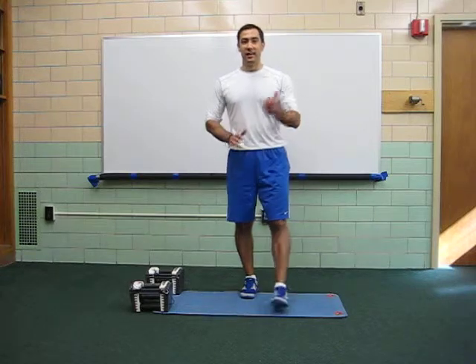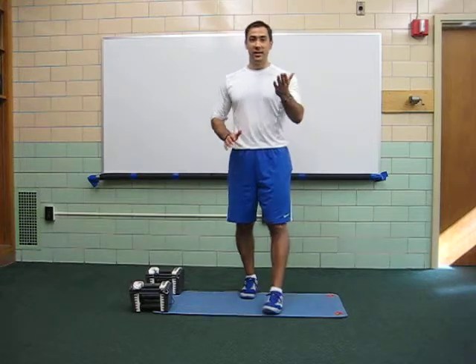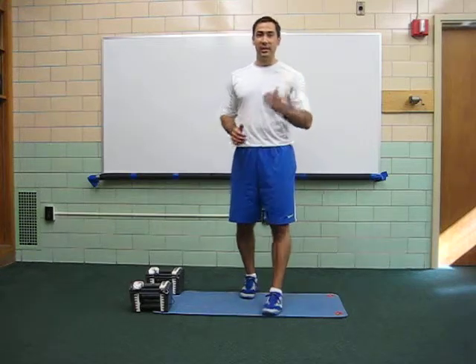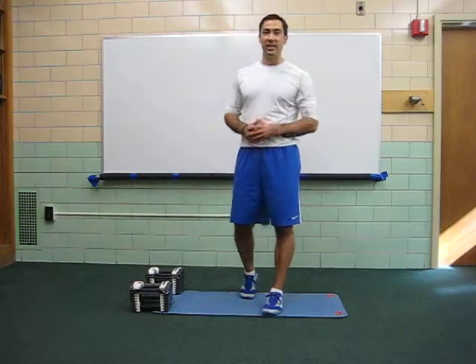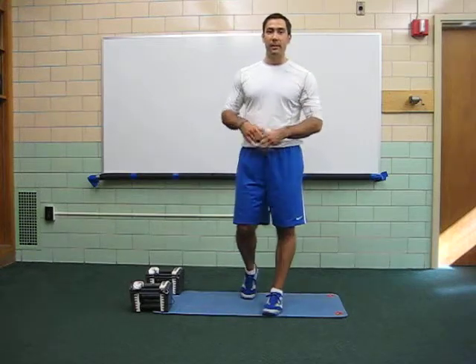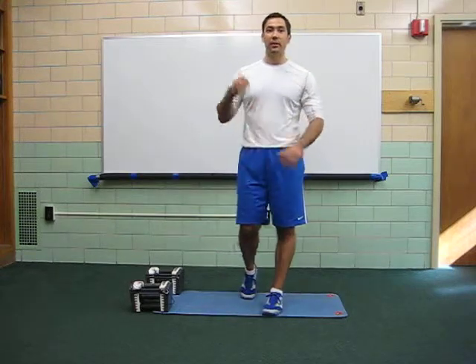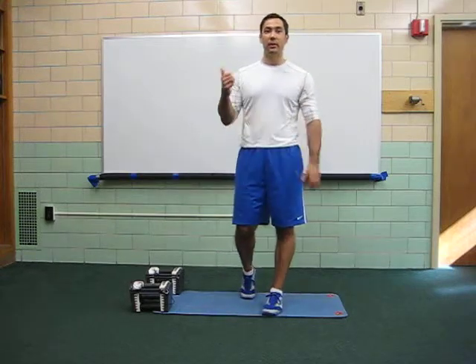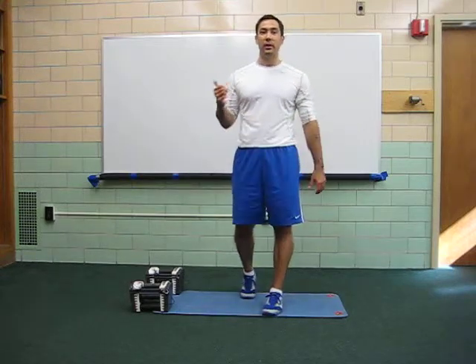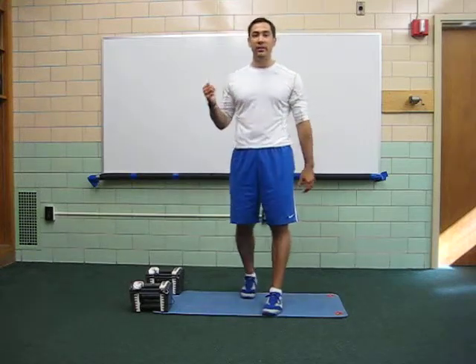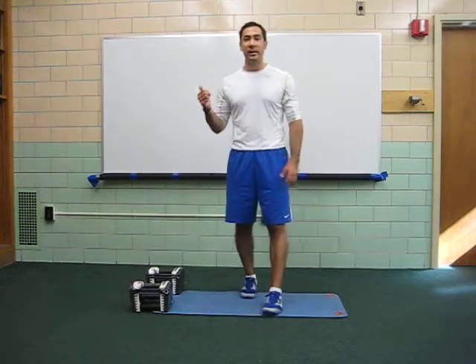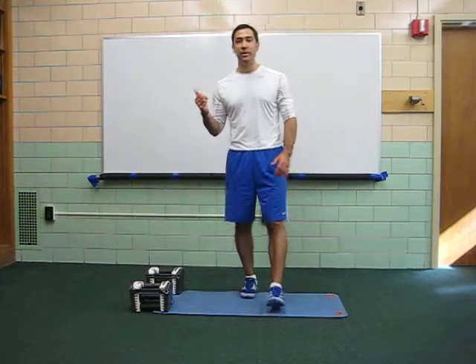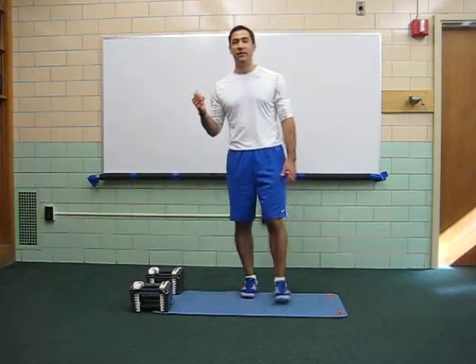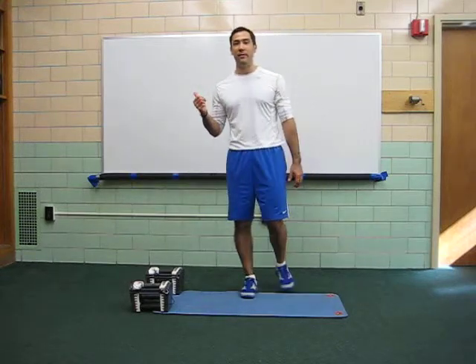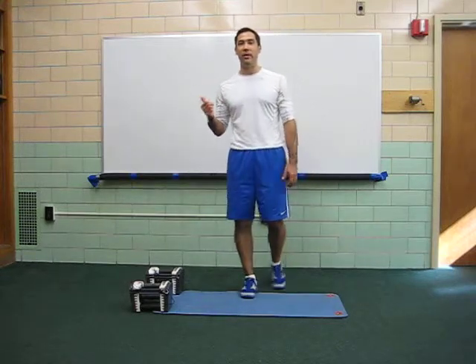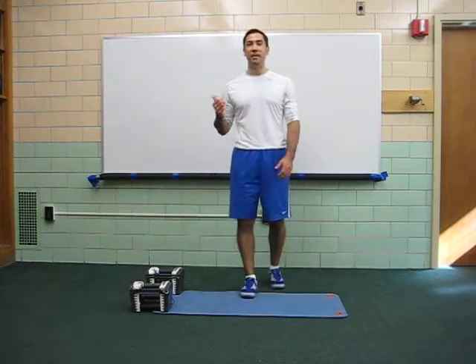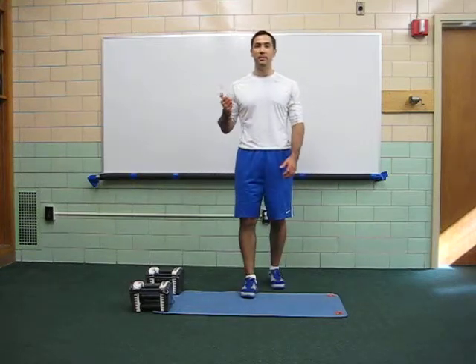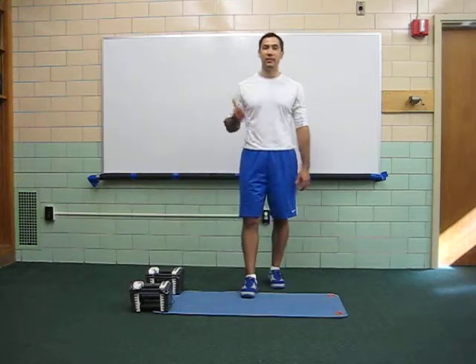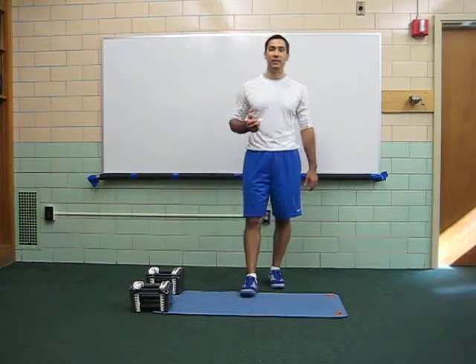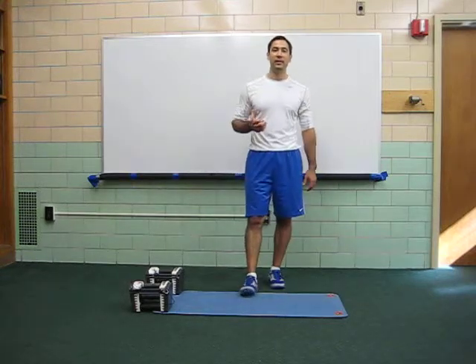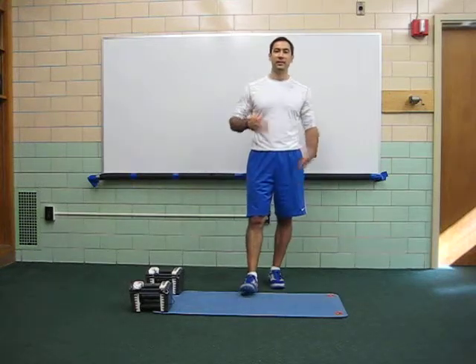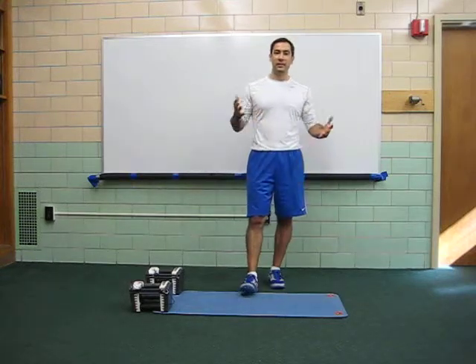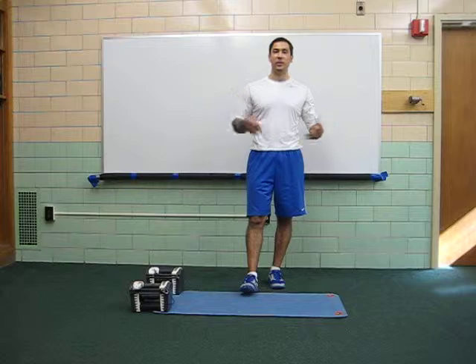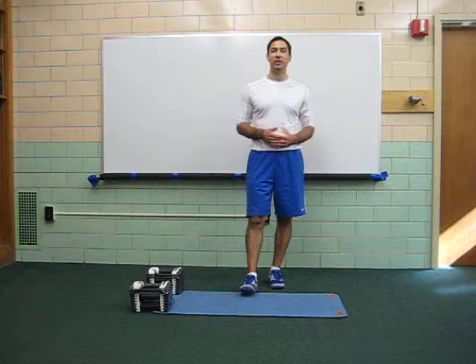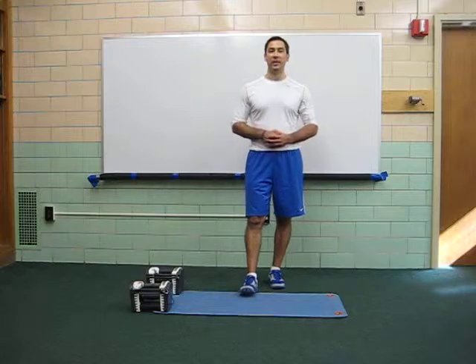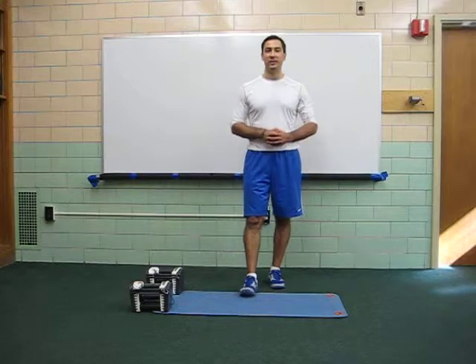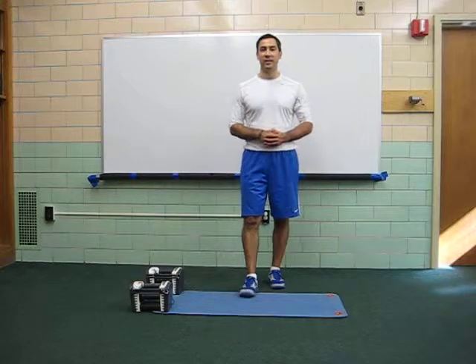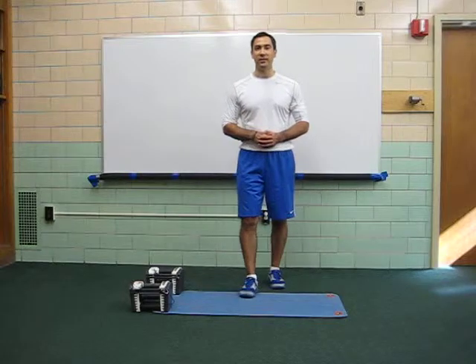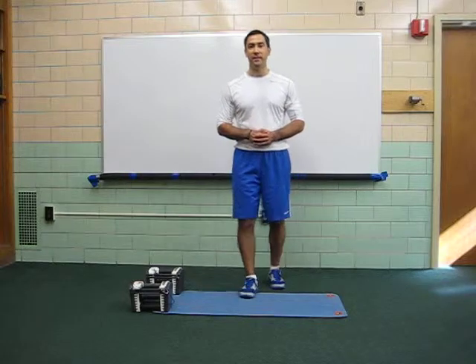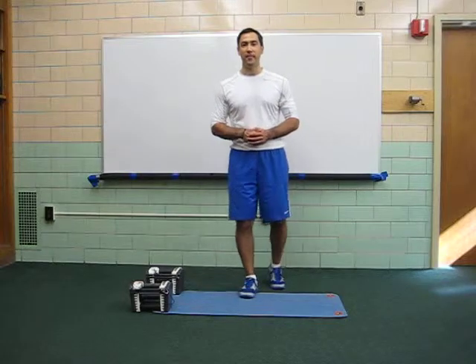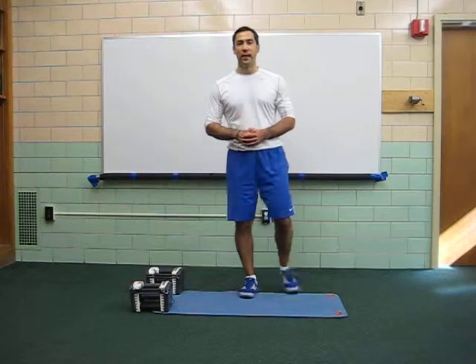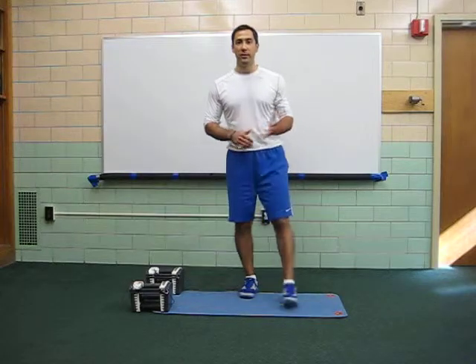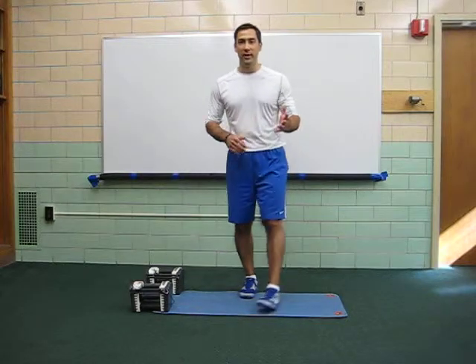Helen's going to keep a timer. Every time you hear the 5-minute beep, we'll switch exercises. Helen, you ready?